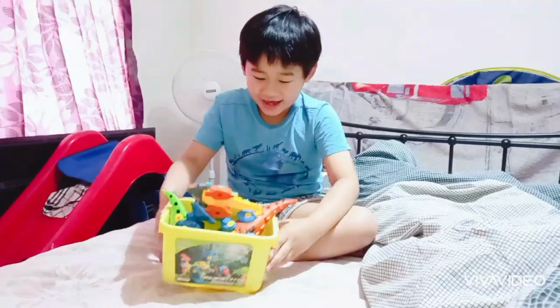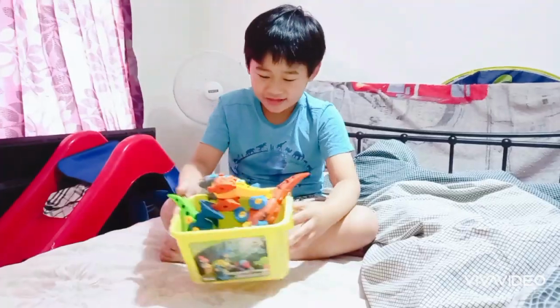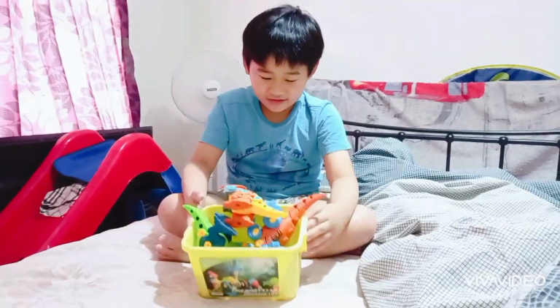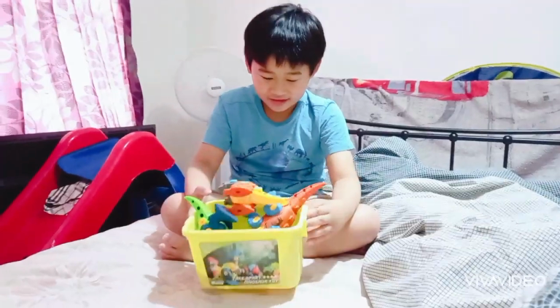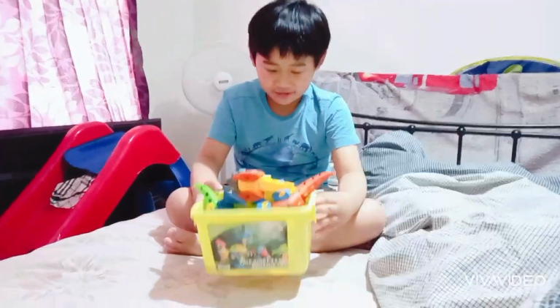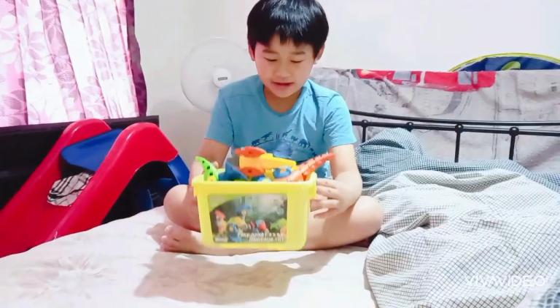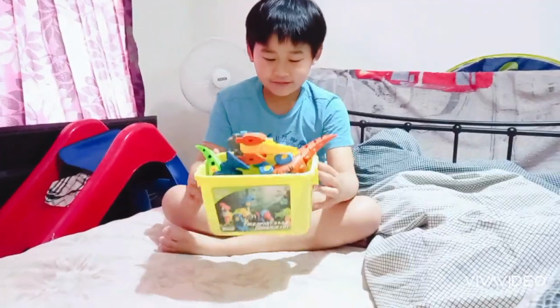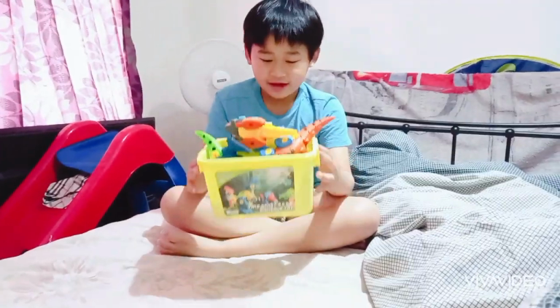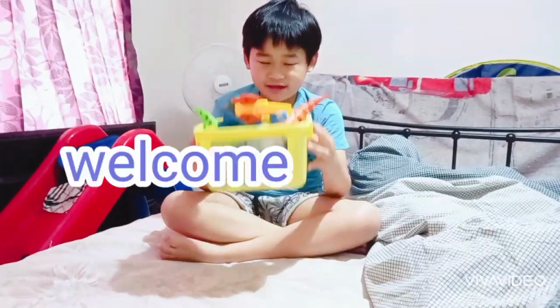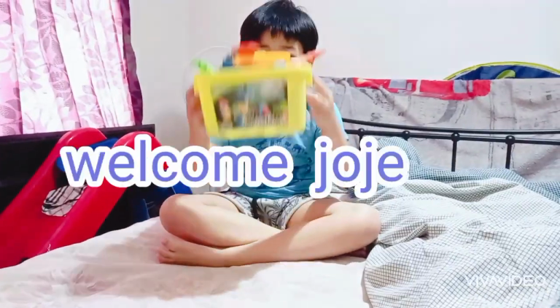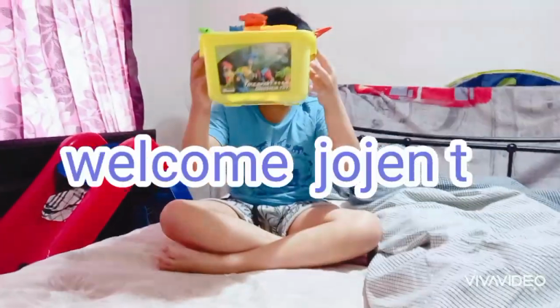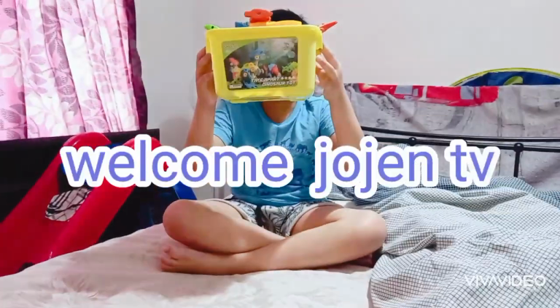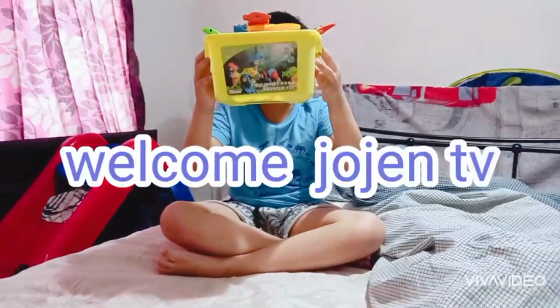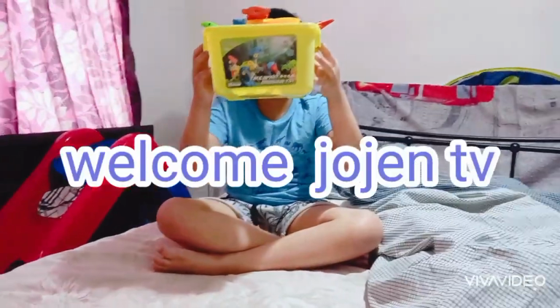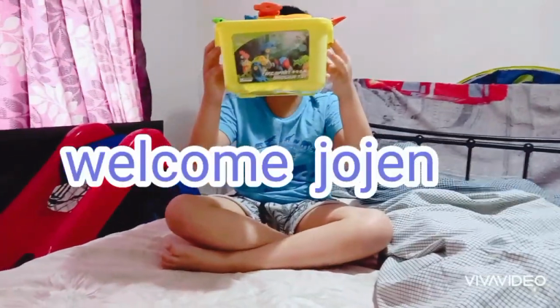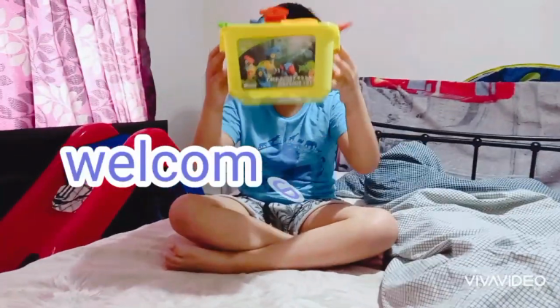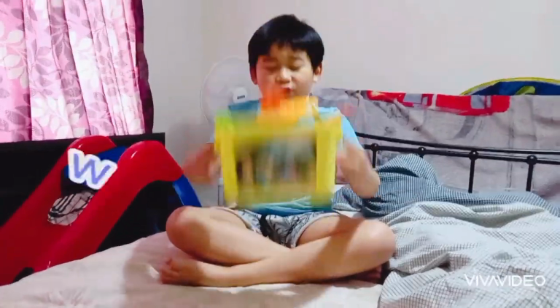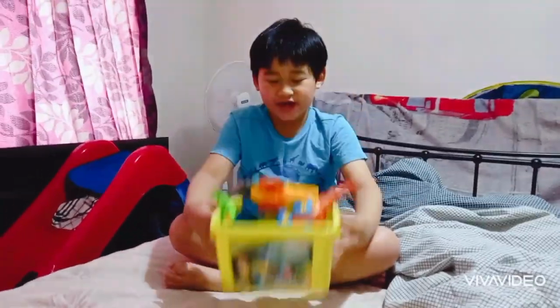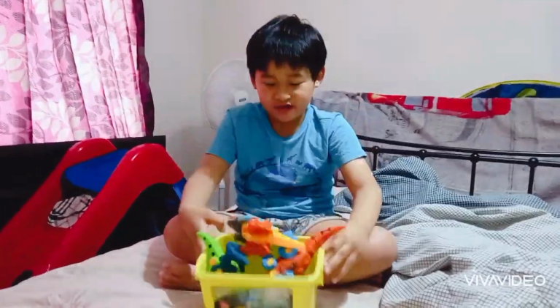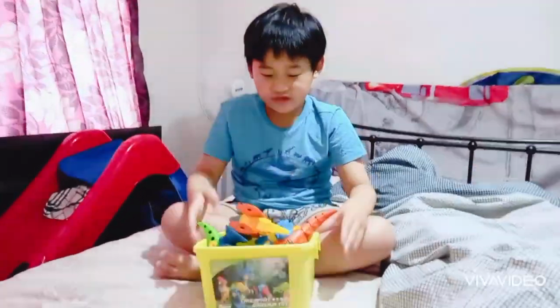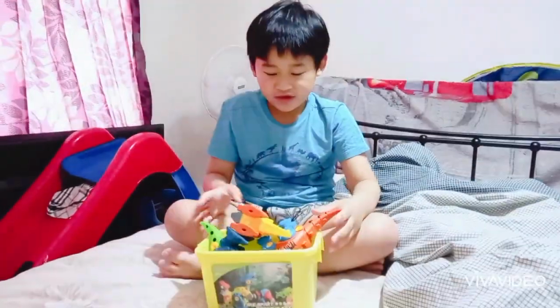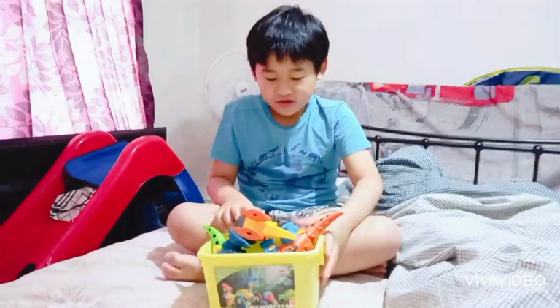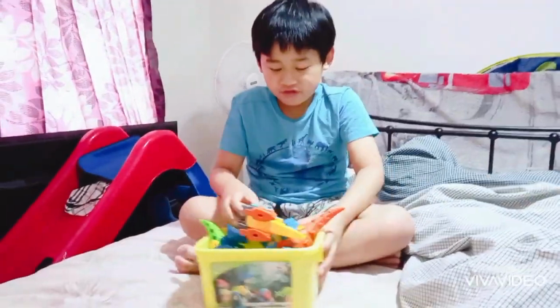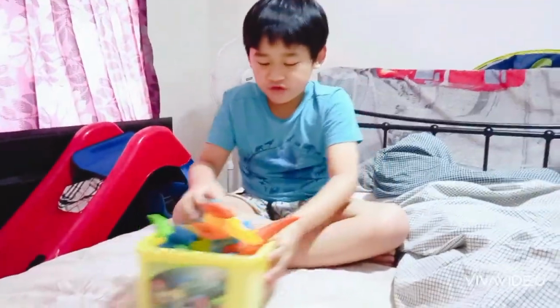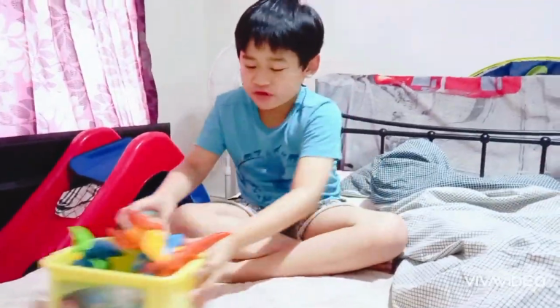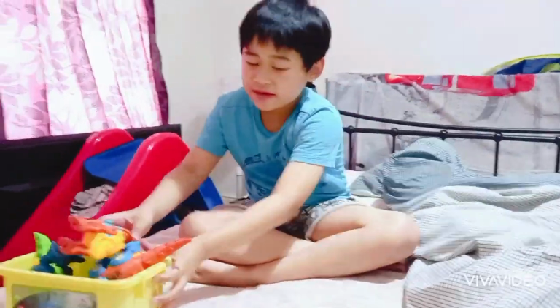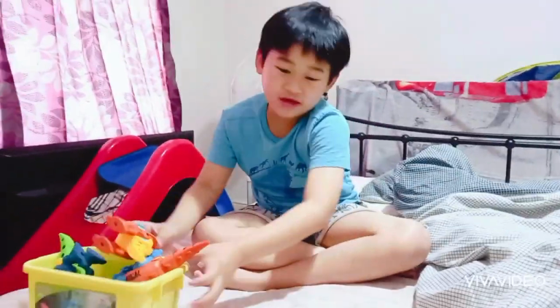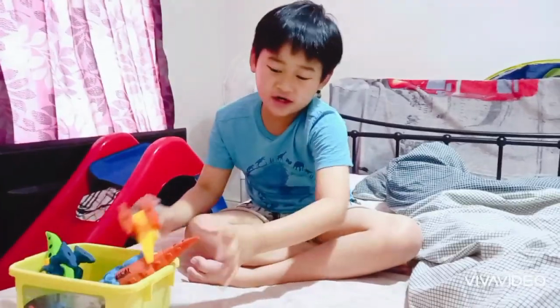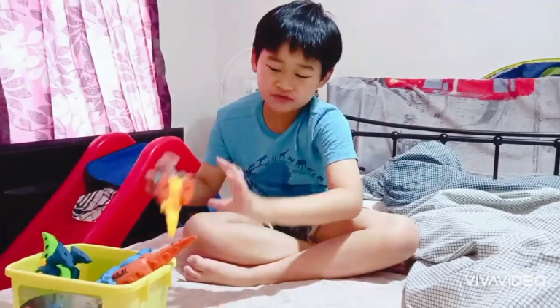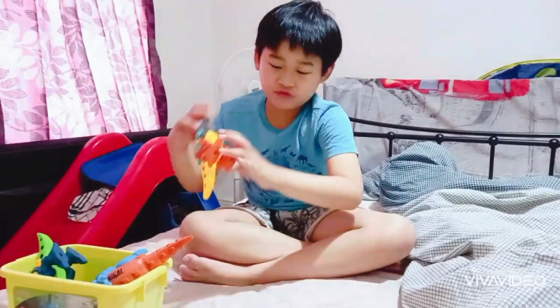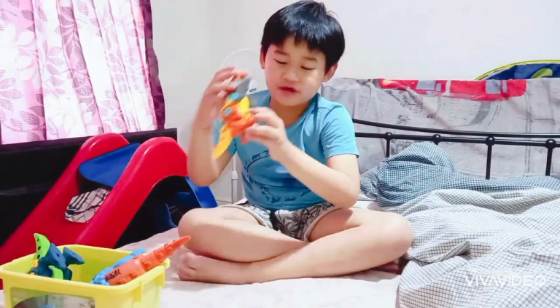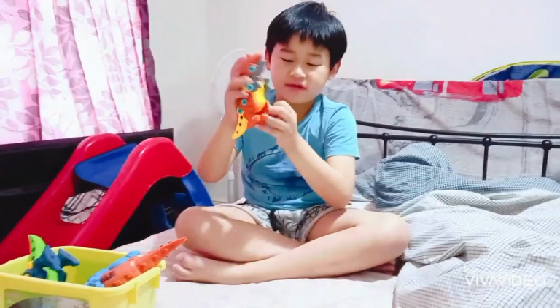Today we have take-apart dinosaur toys. First up is the carnivore series.